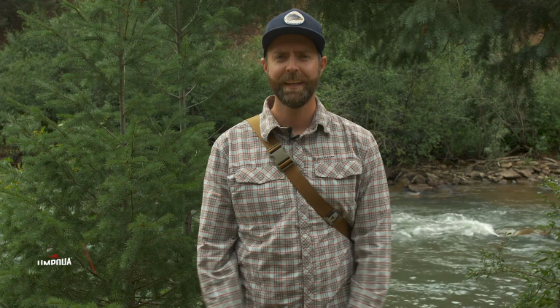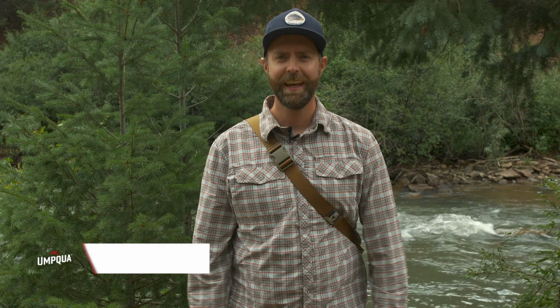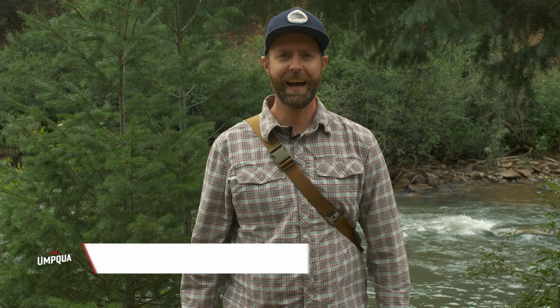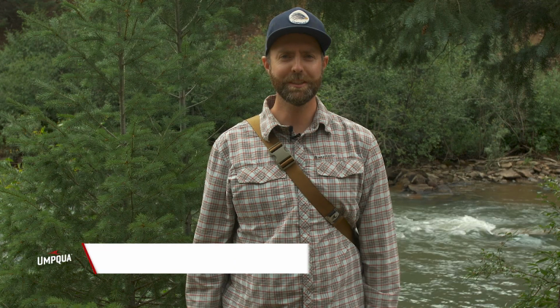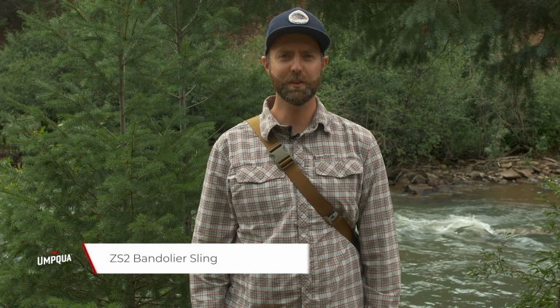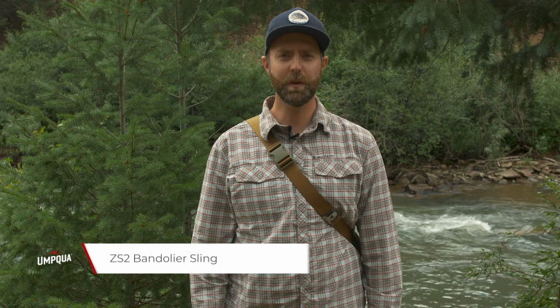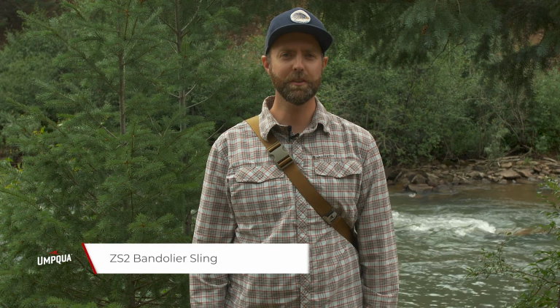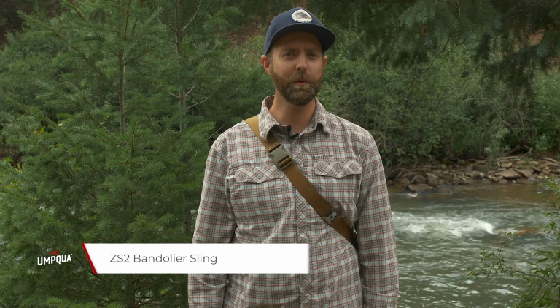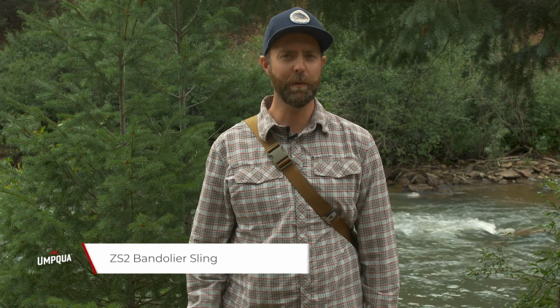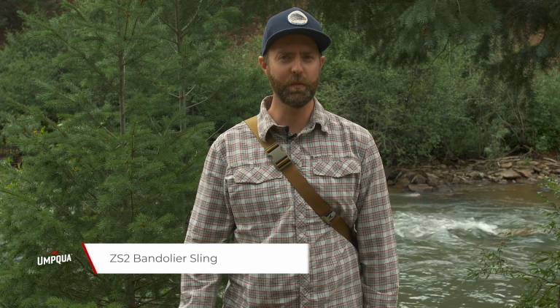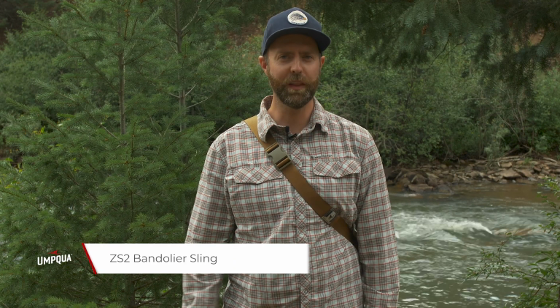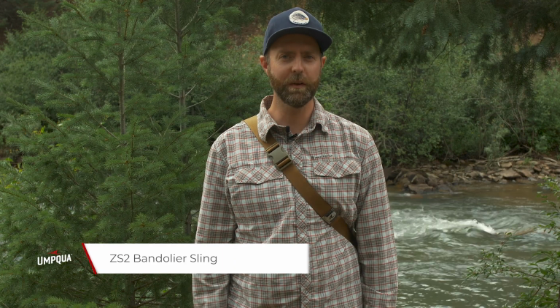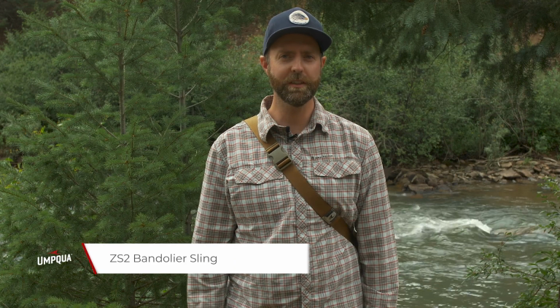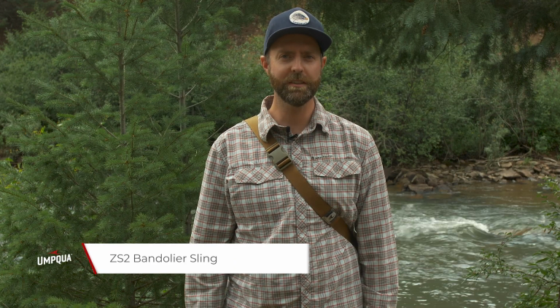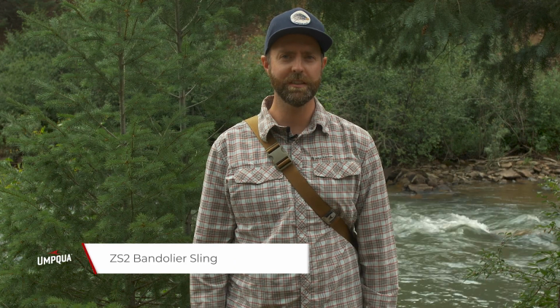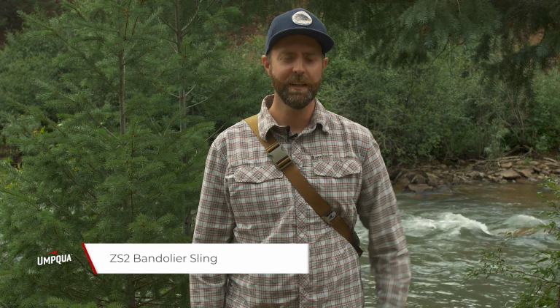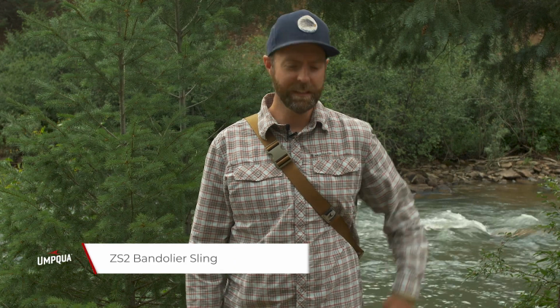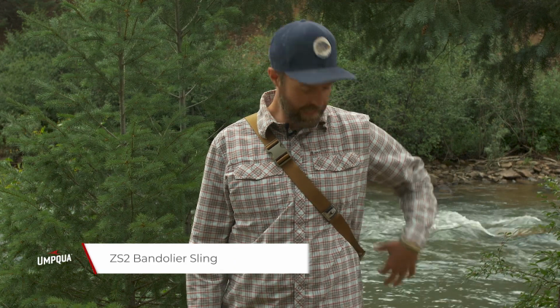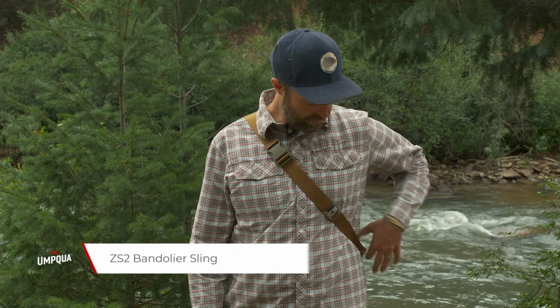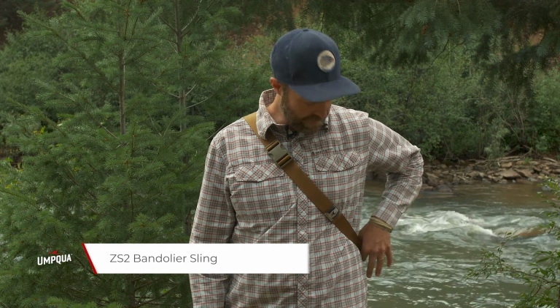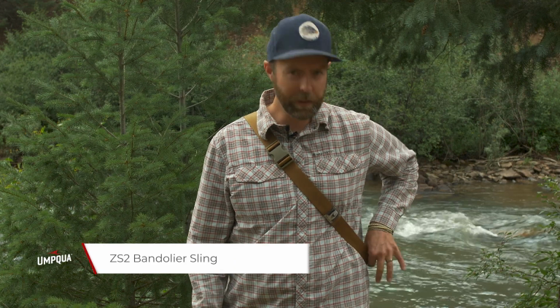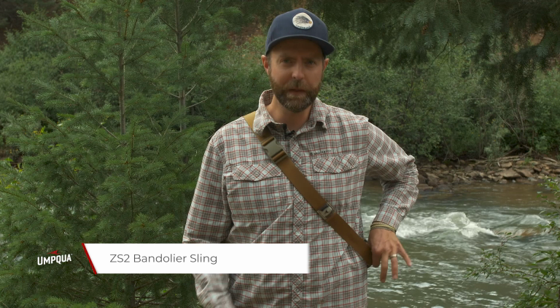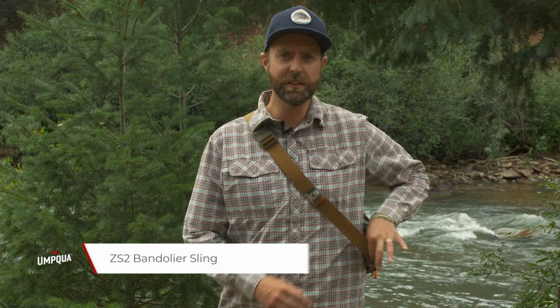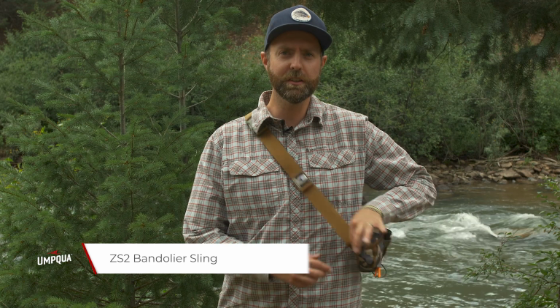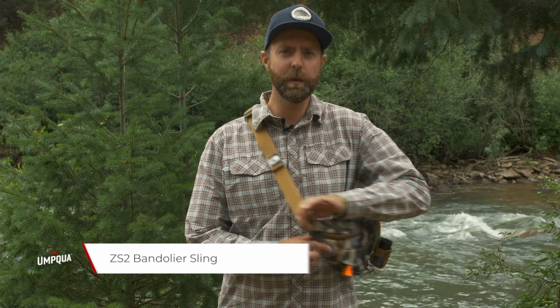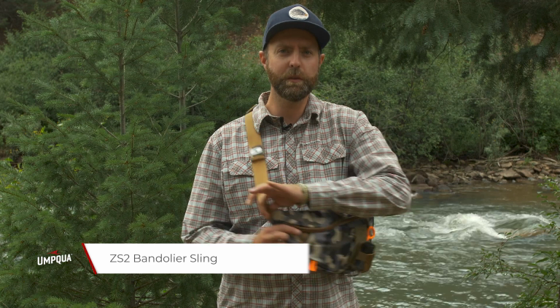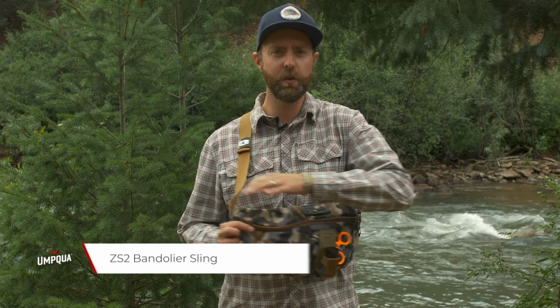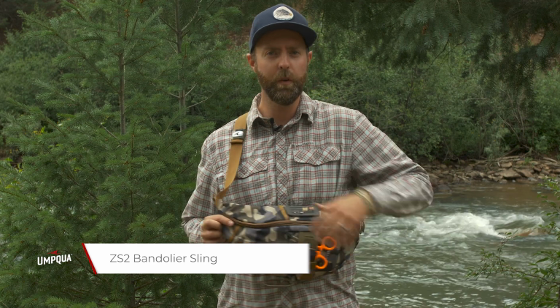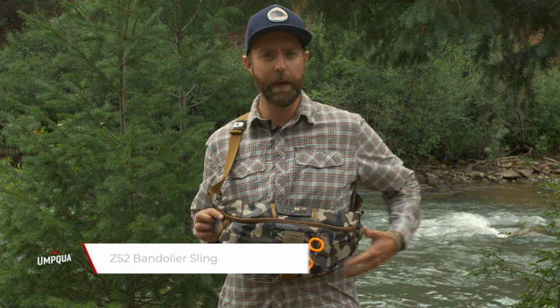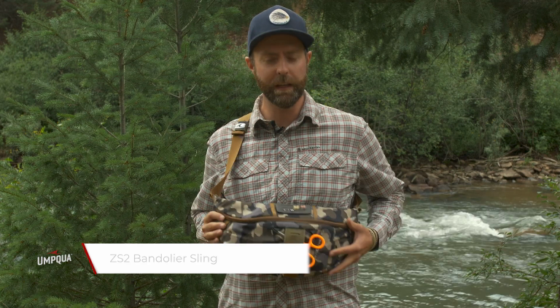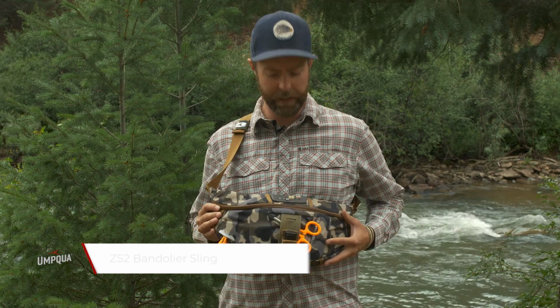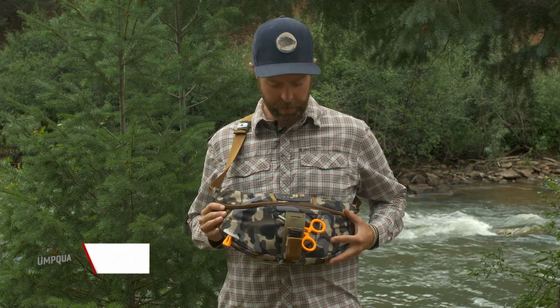Hey guys, this is Russell with Umpqua Feather Merchants. Today I've got with me the Zero Sweep 2 Bandolier.